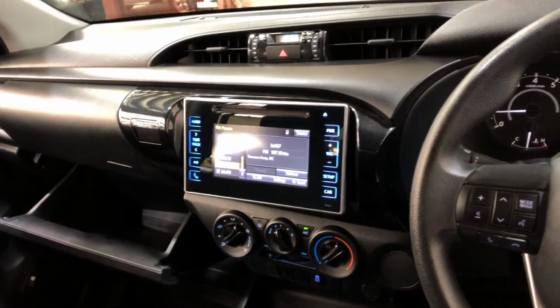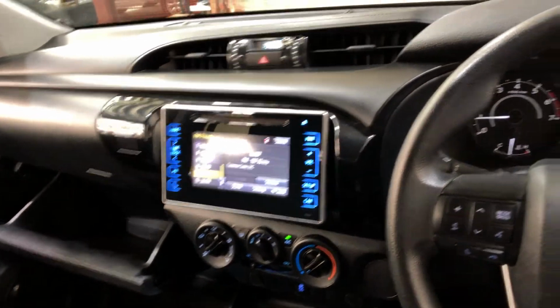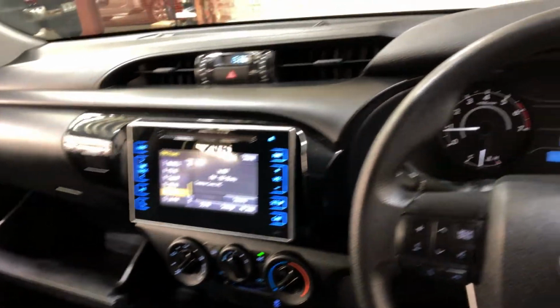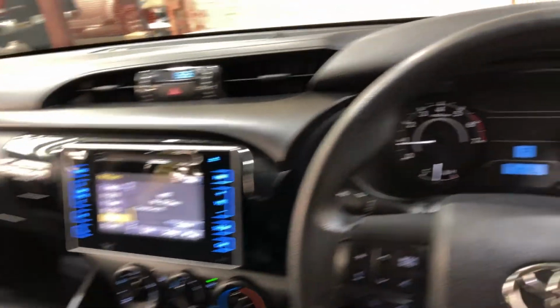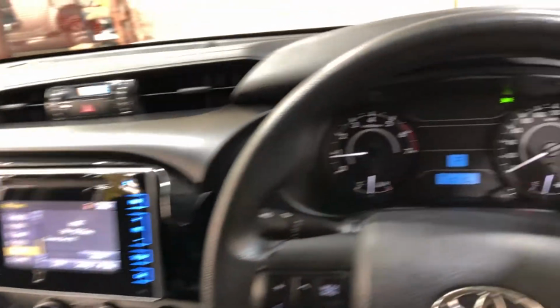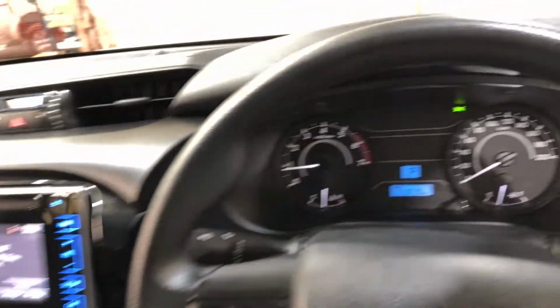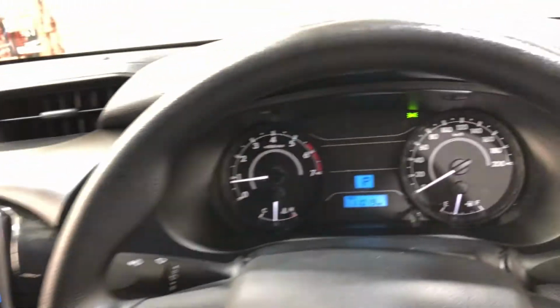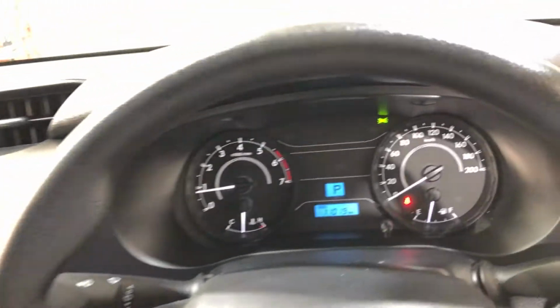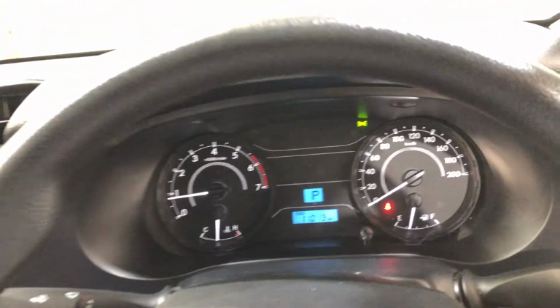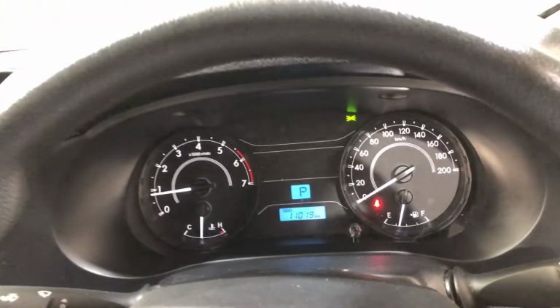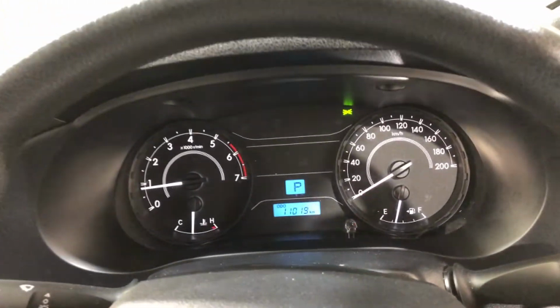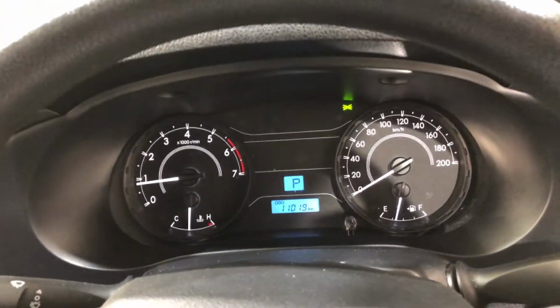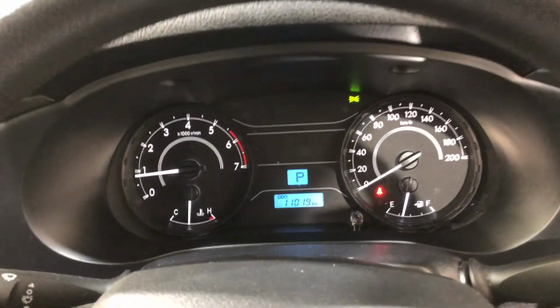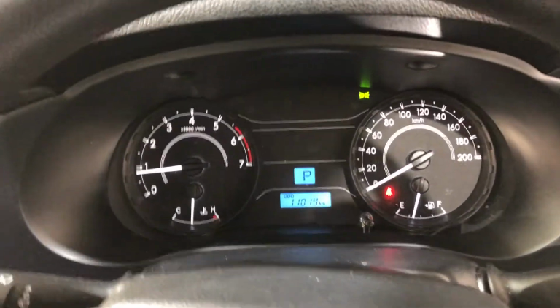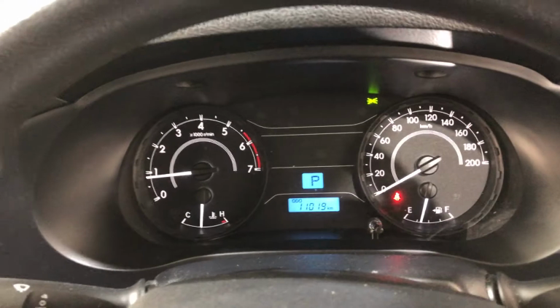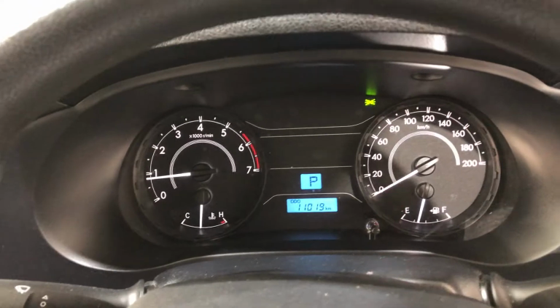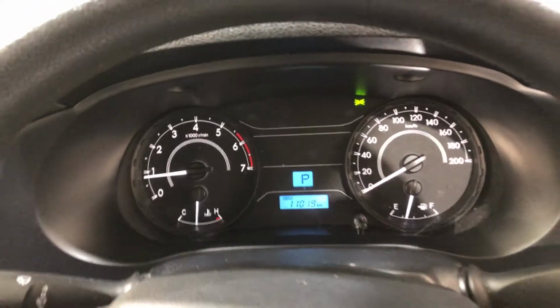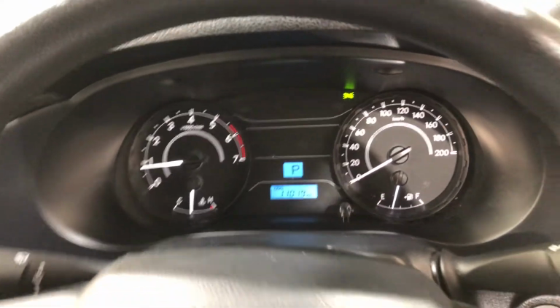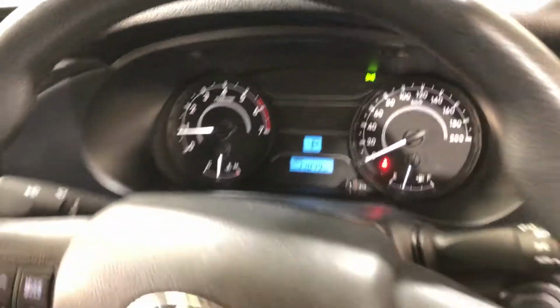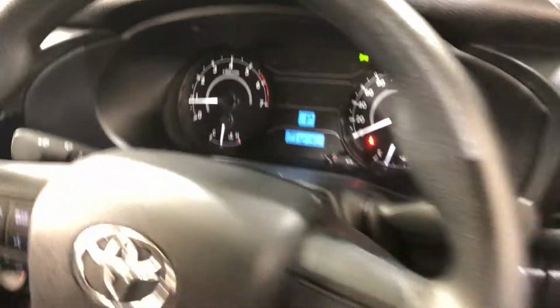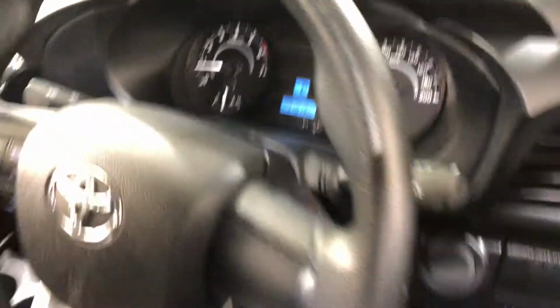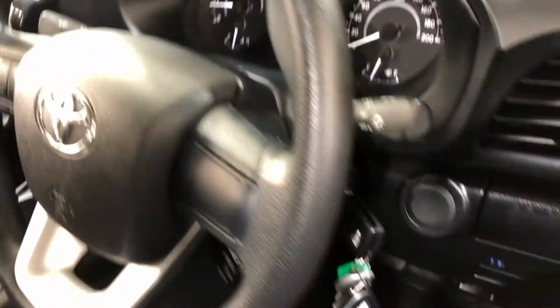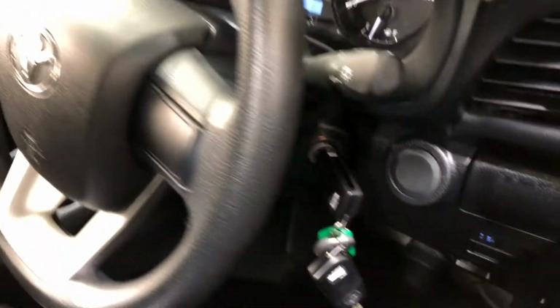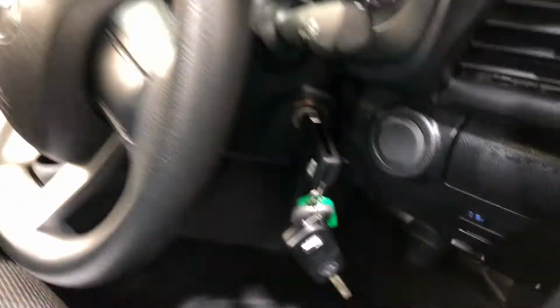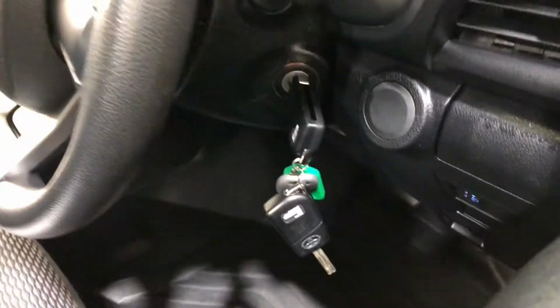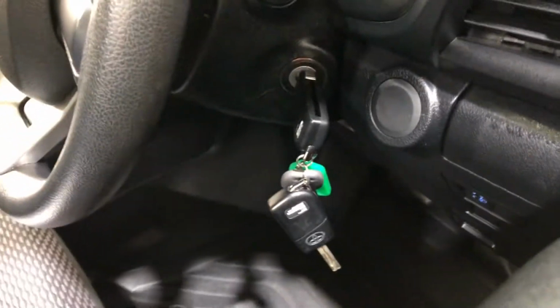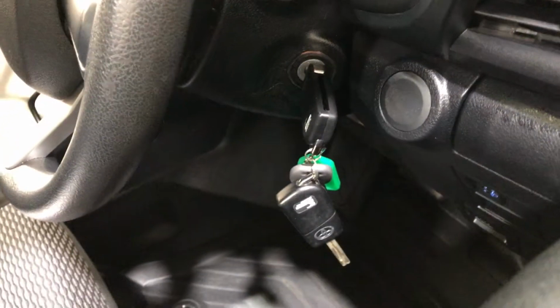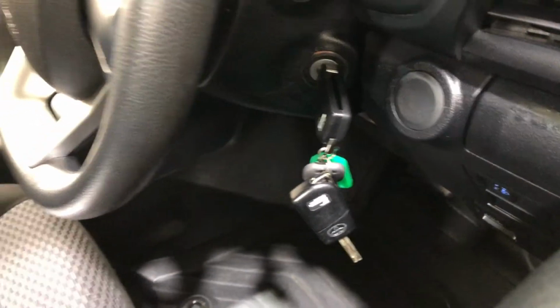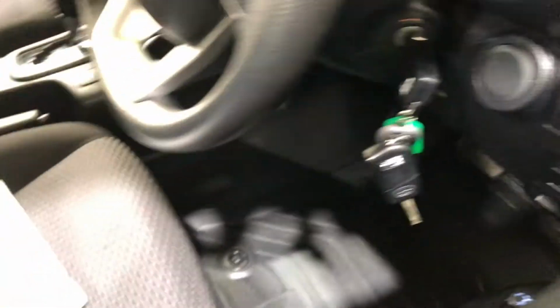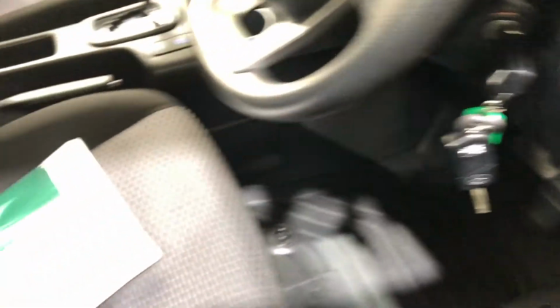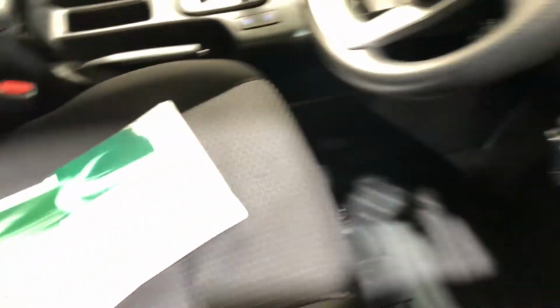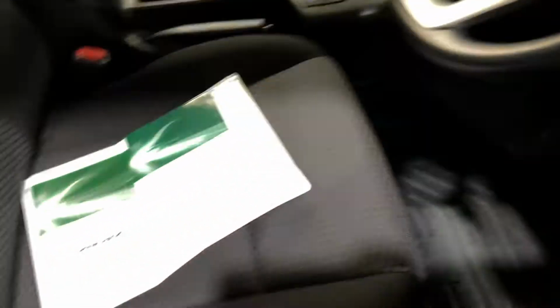This car has travelled a low 110,000 kilometres on the clock. It also comes with three sets of keys and a full set of books.